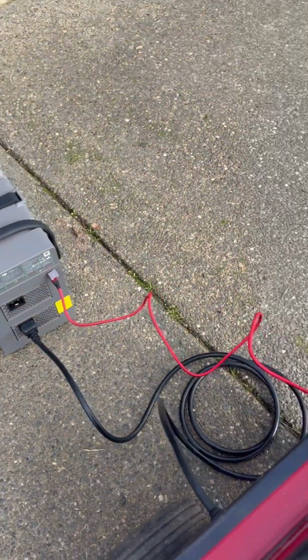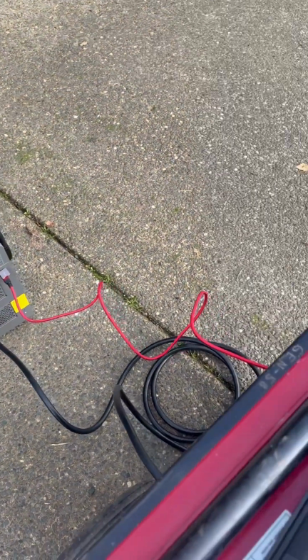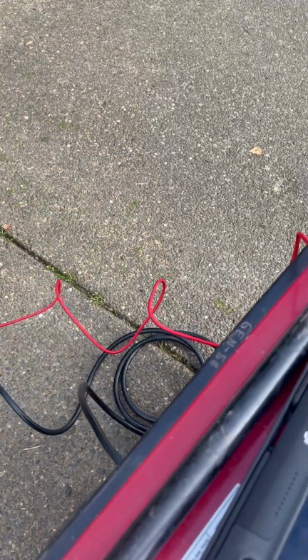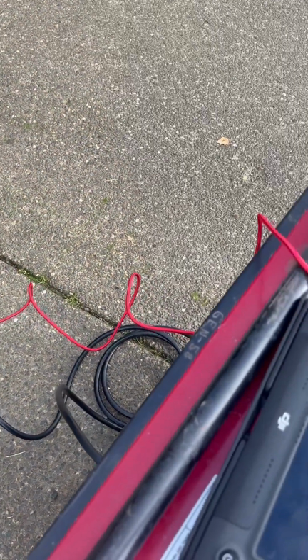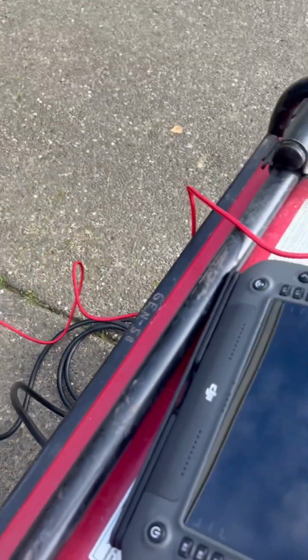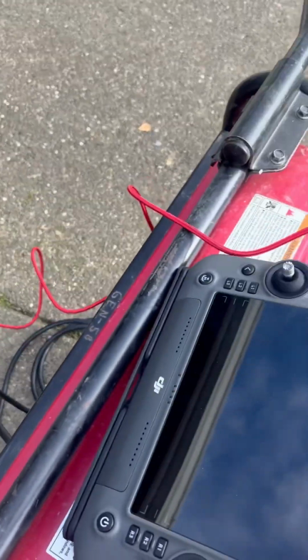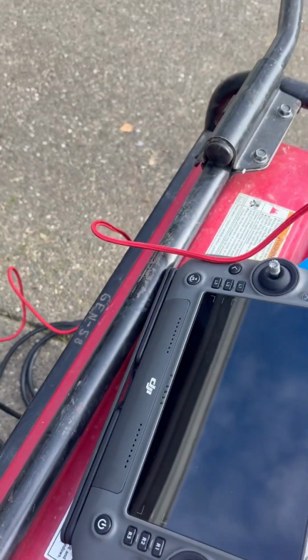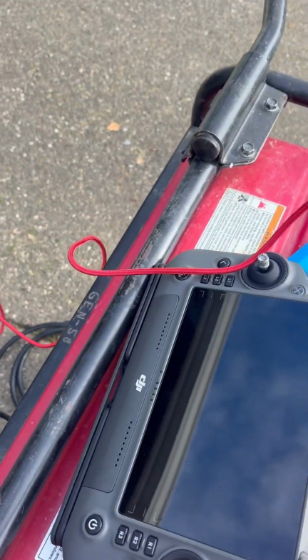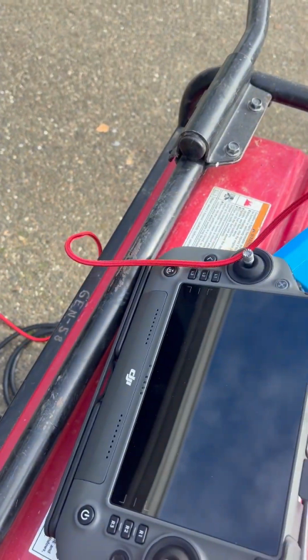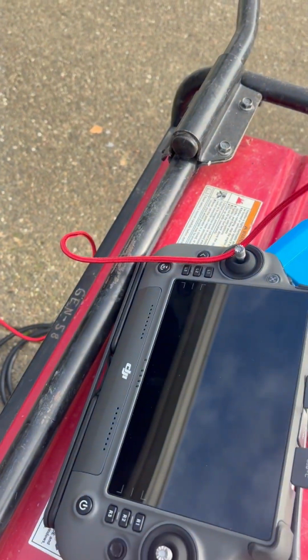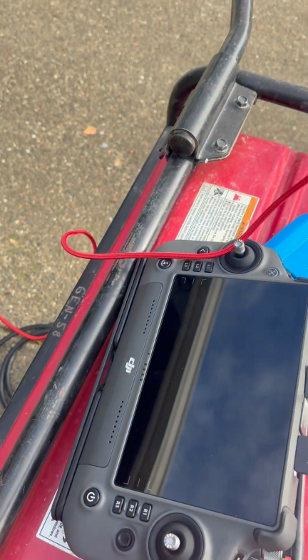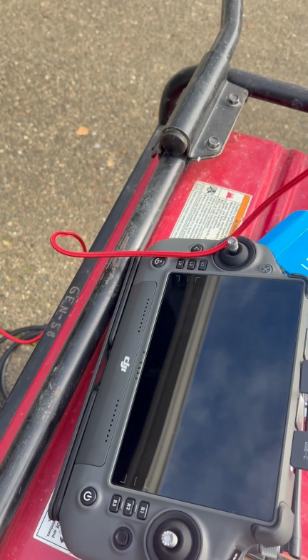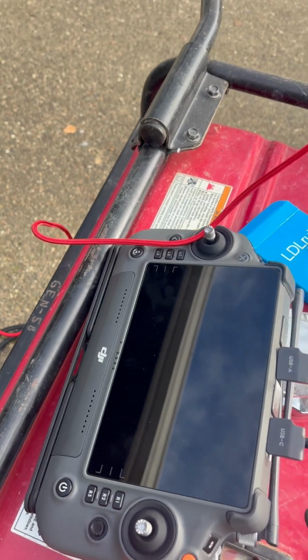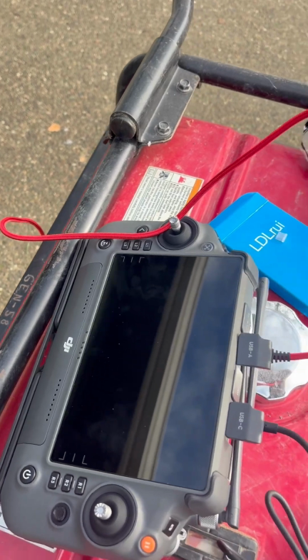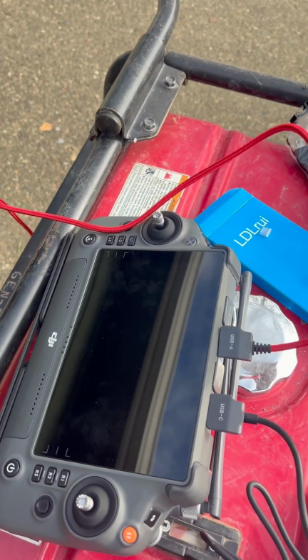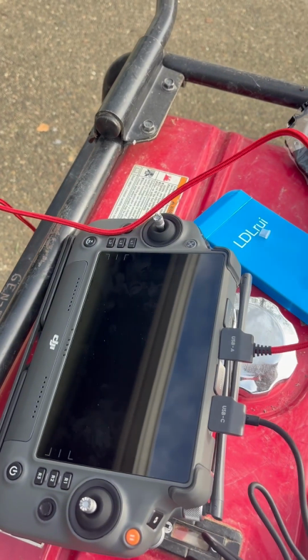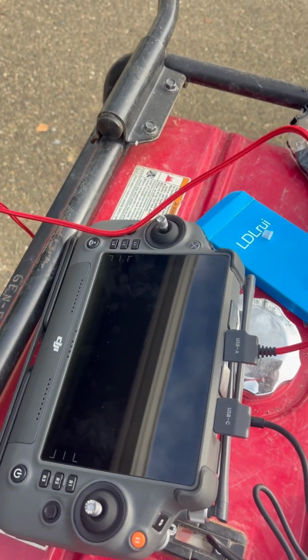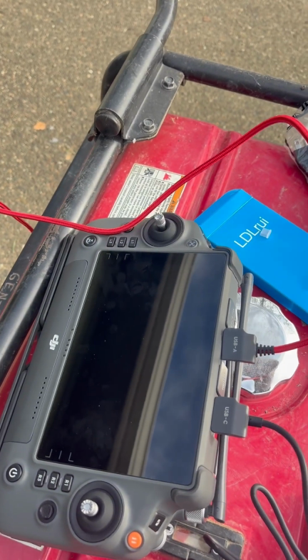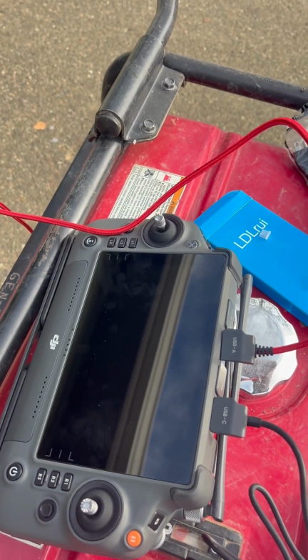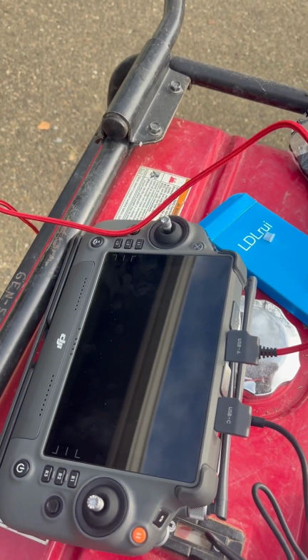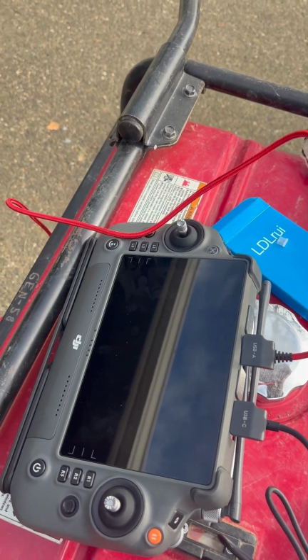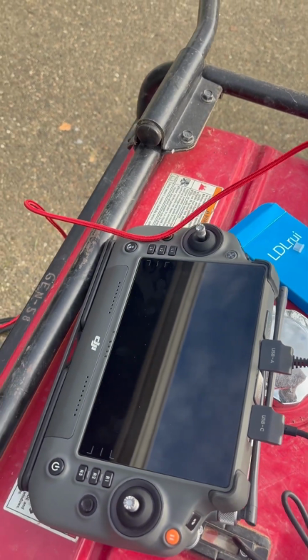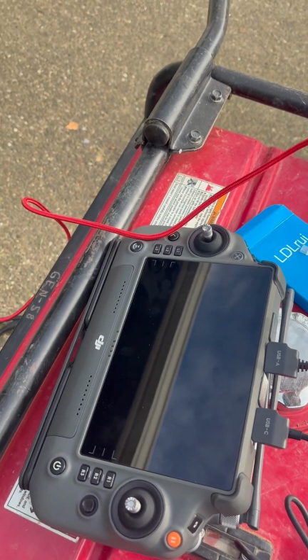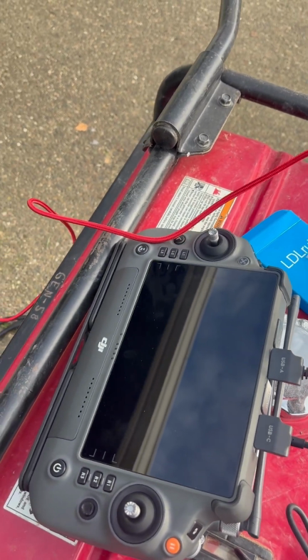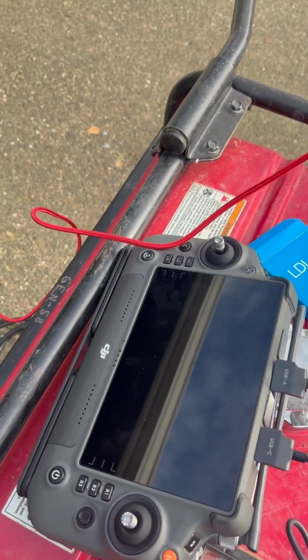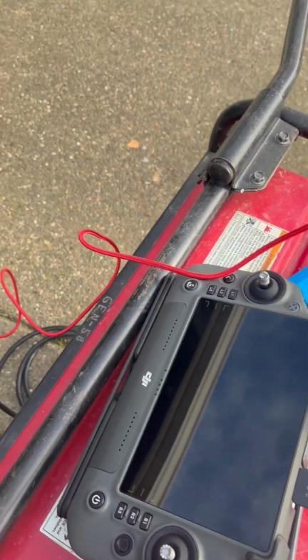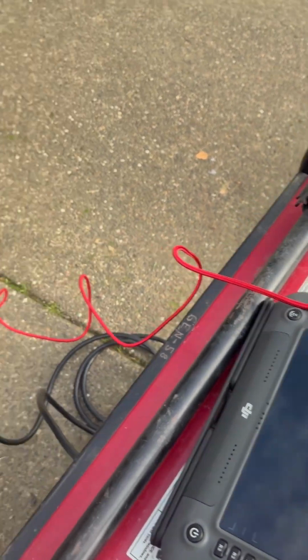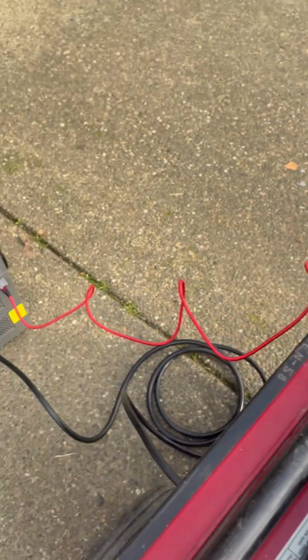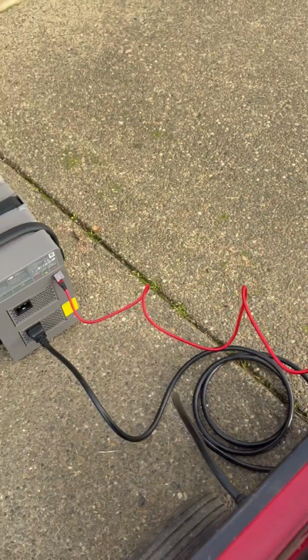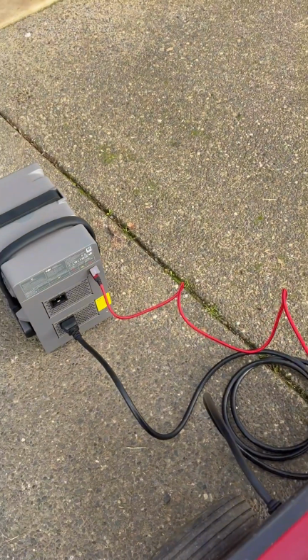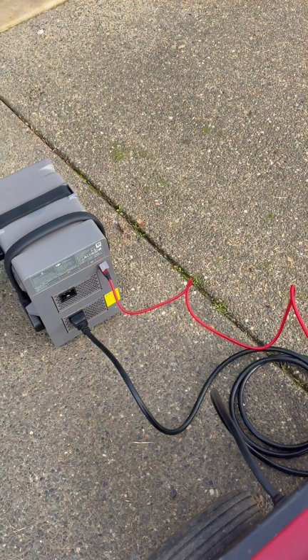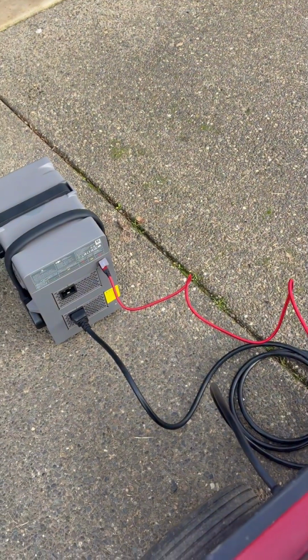To communicate with the battery charger, you need a USB-C to USB-A data cable, not a charging cable, so I had to go and get that.